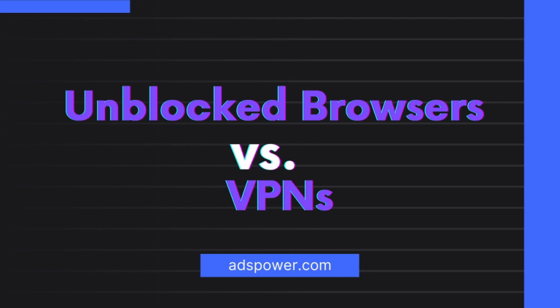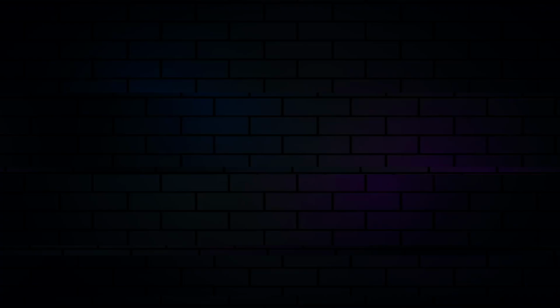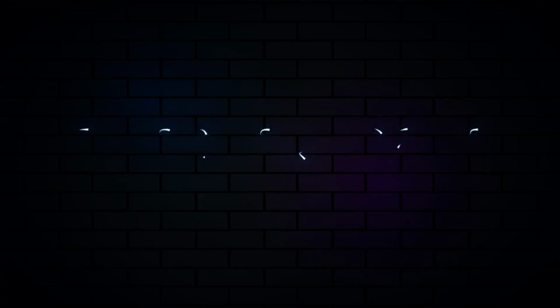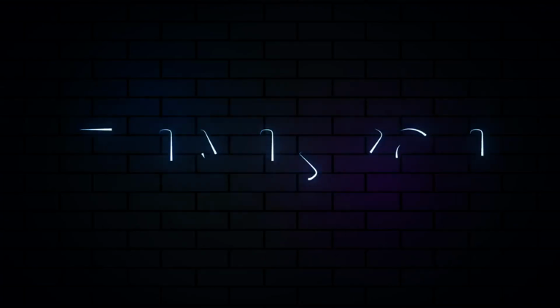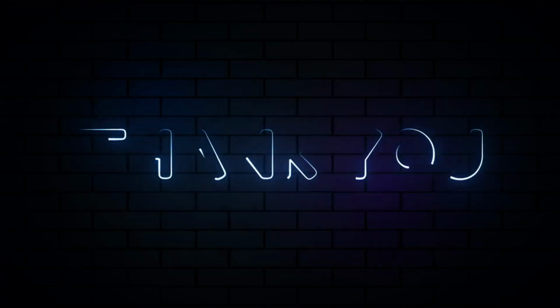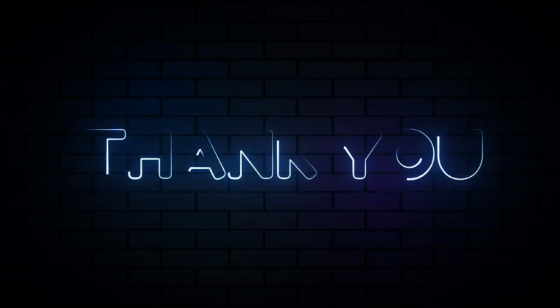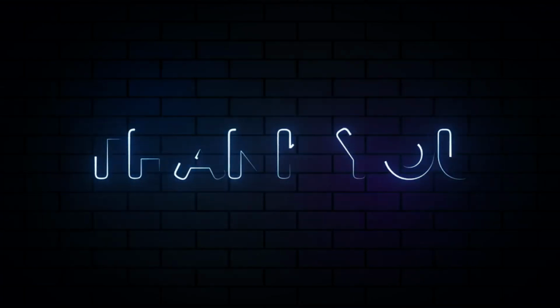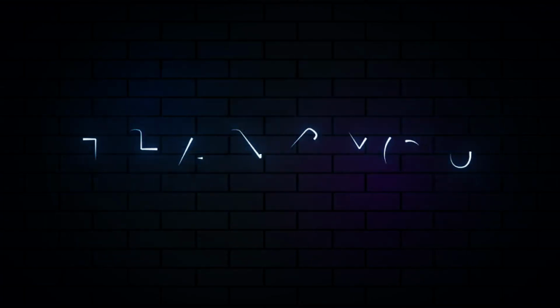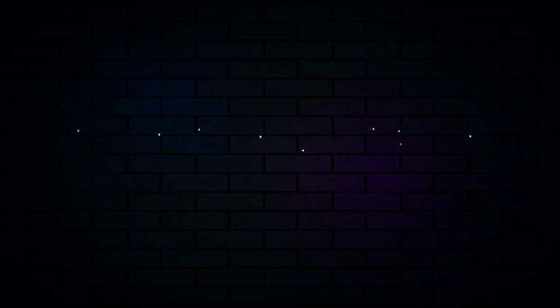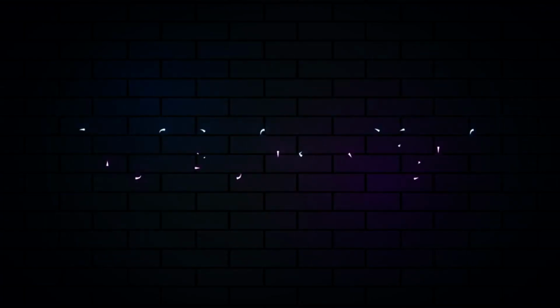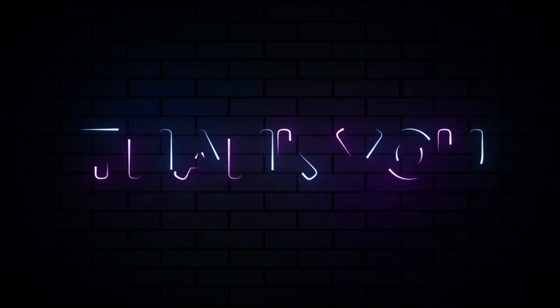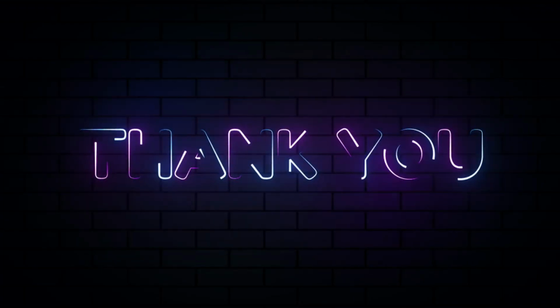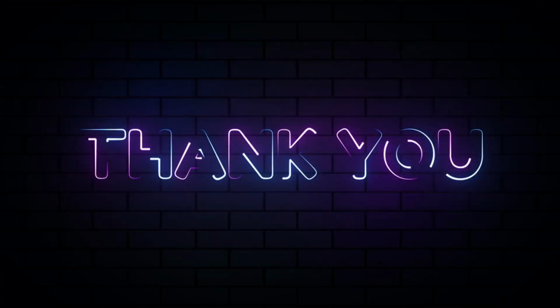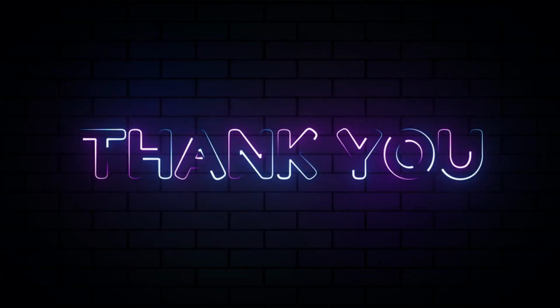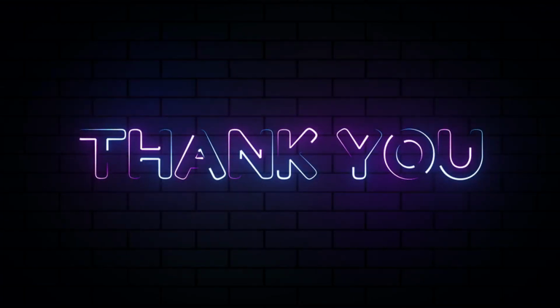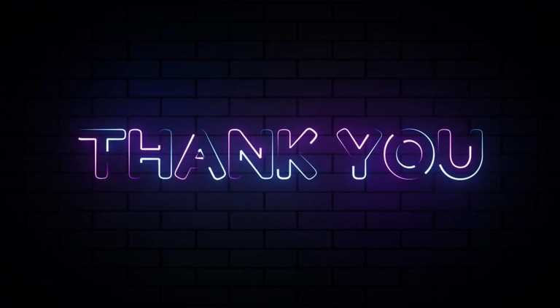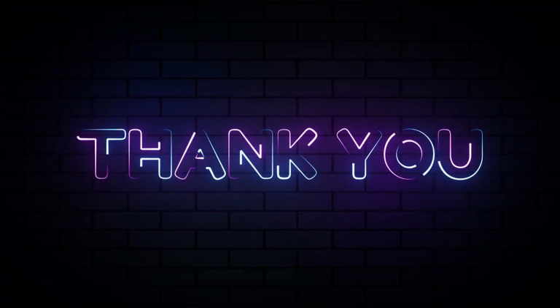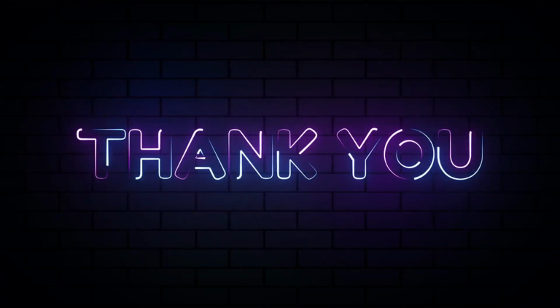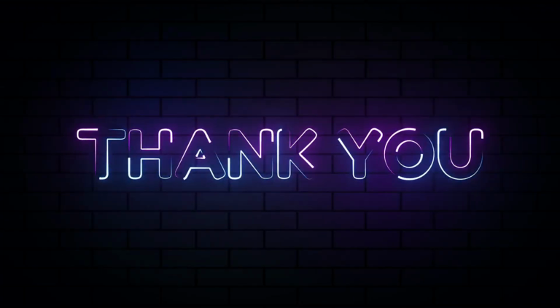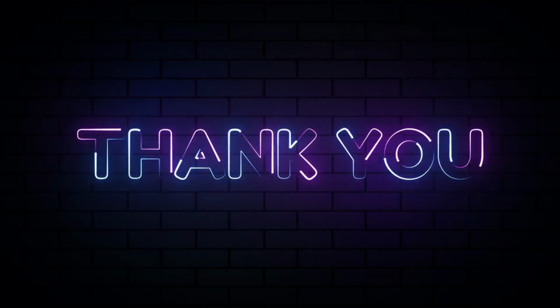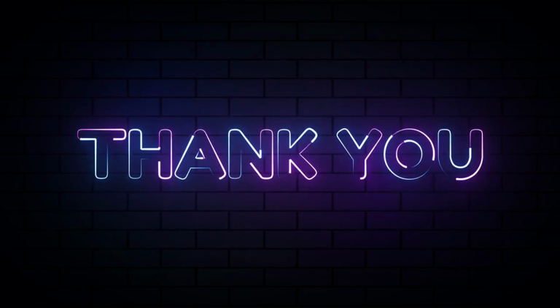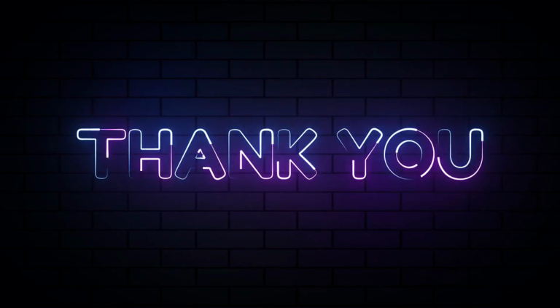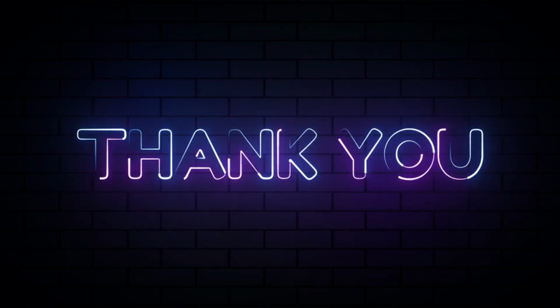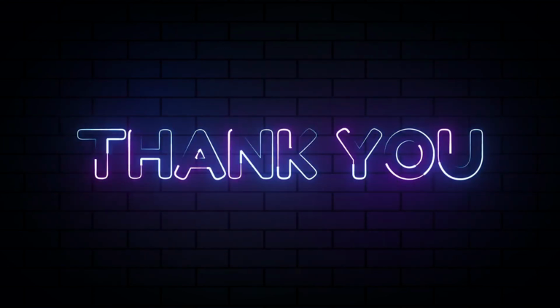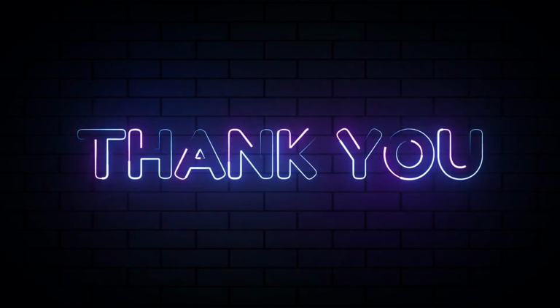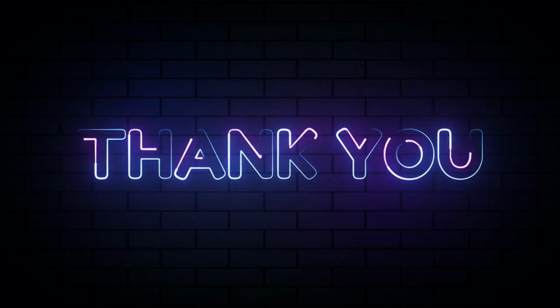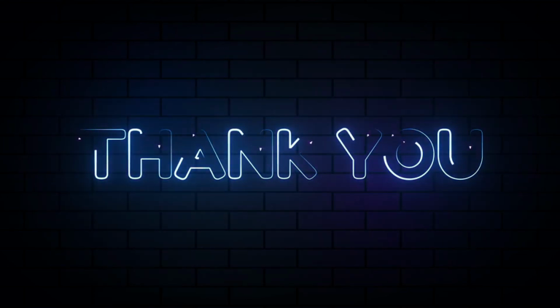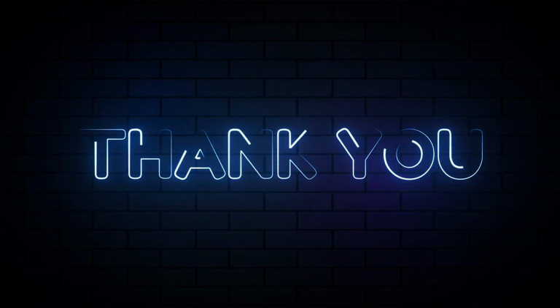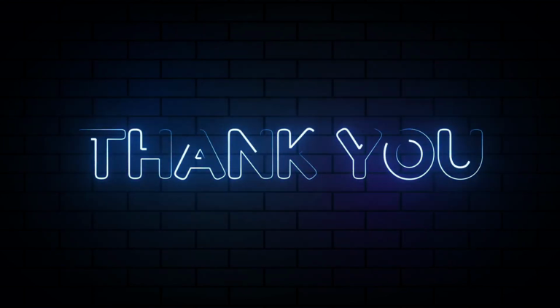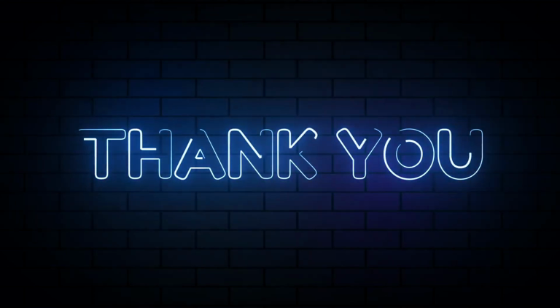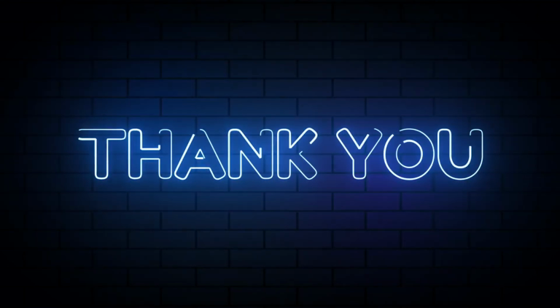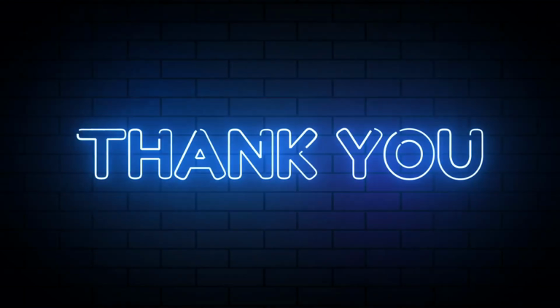If you found this video helpful, don't forget to like and subscribe for more tips on navigating the online world. Catch you in the next video!